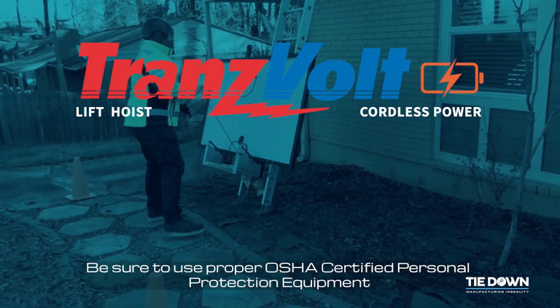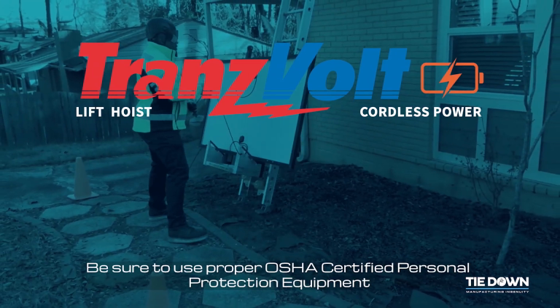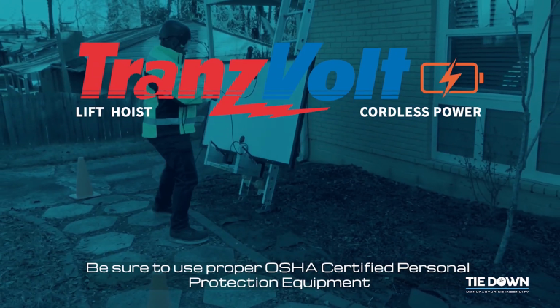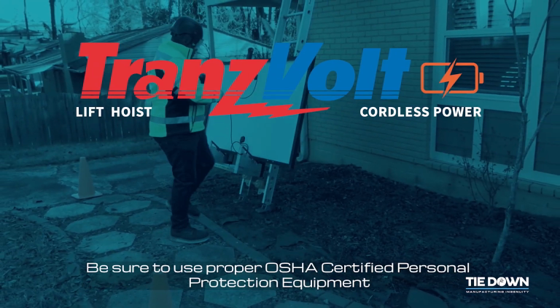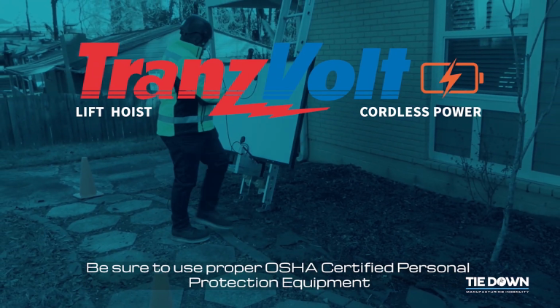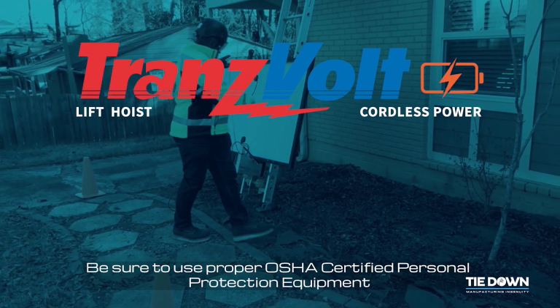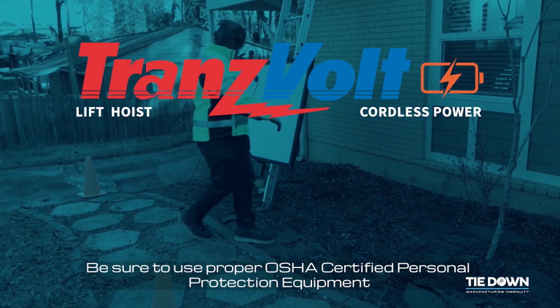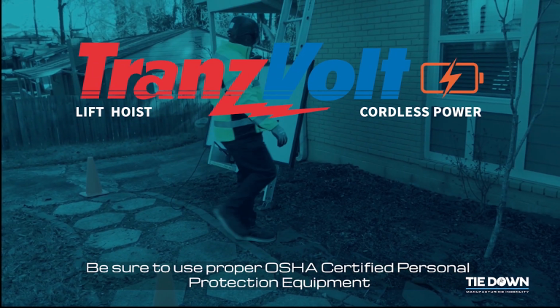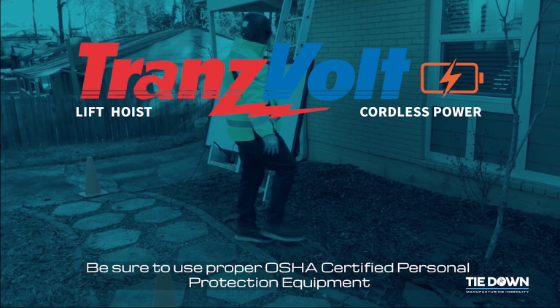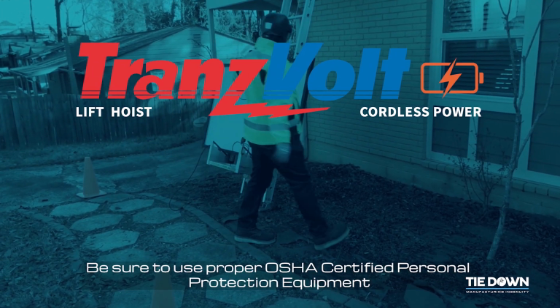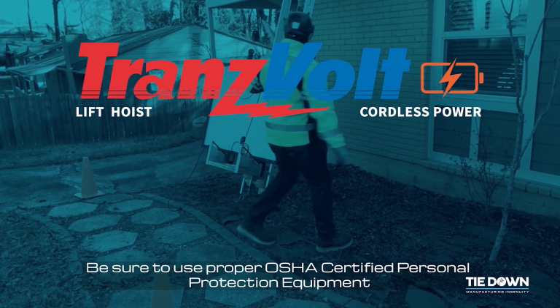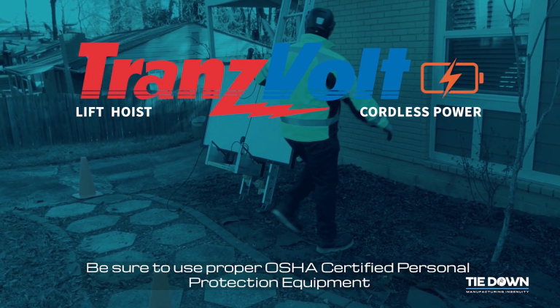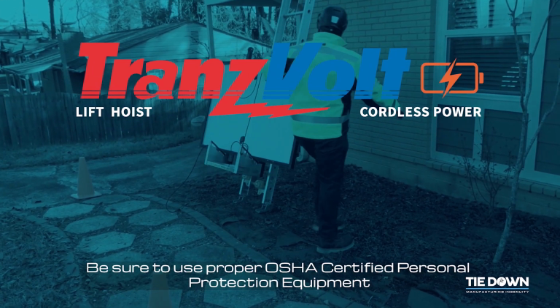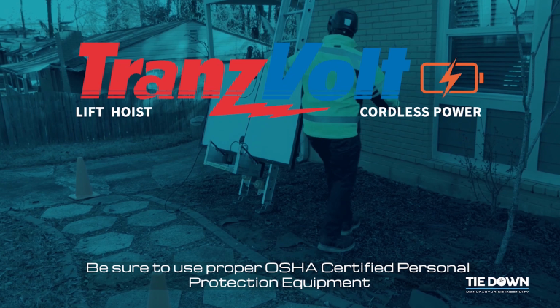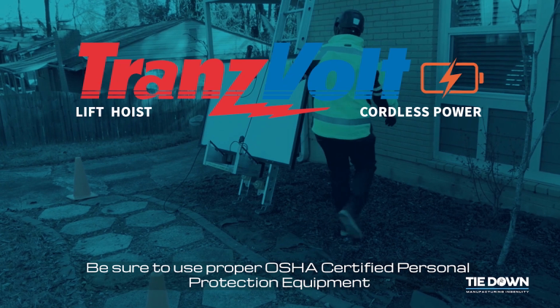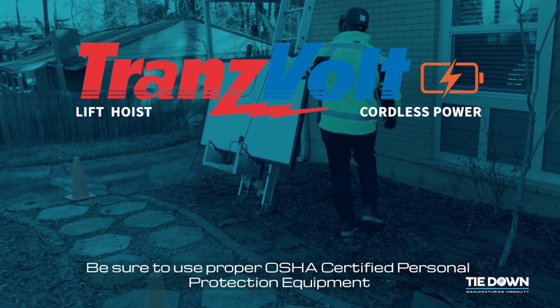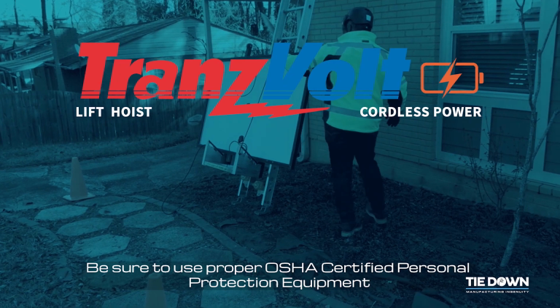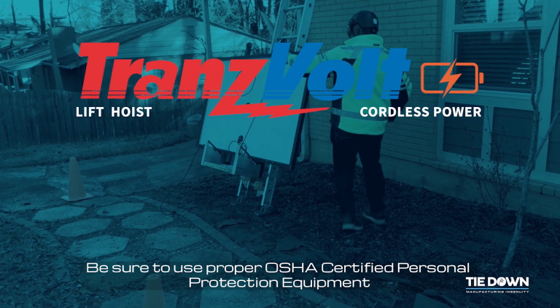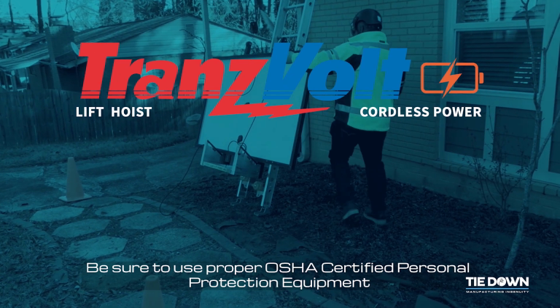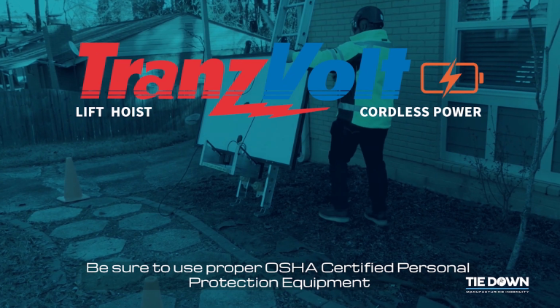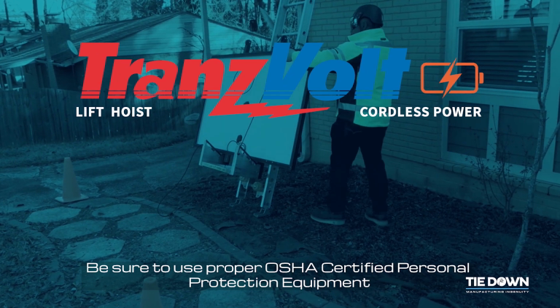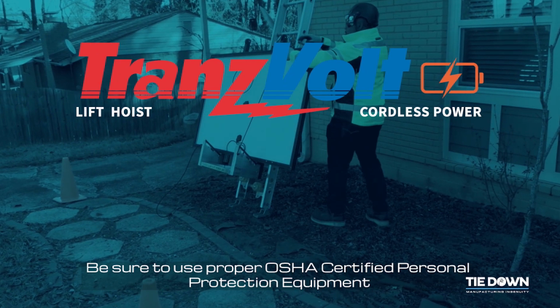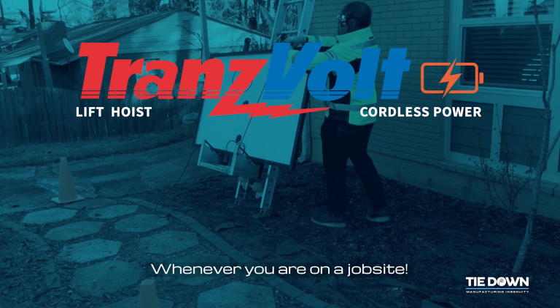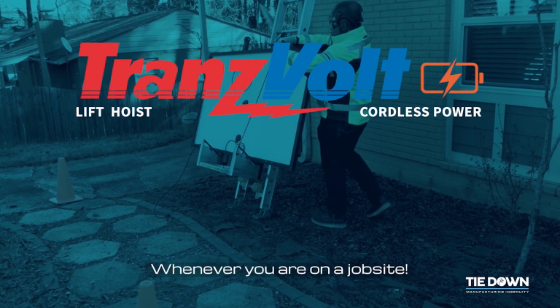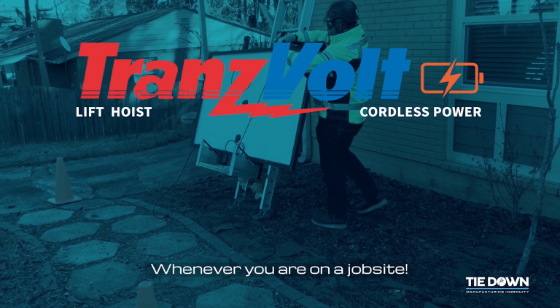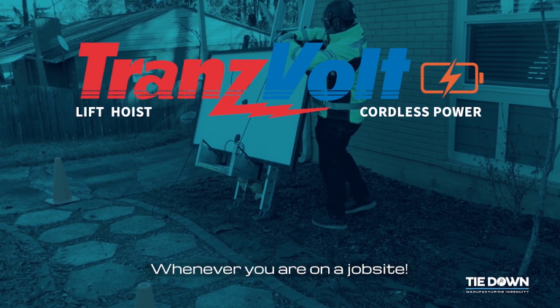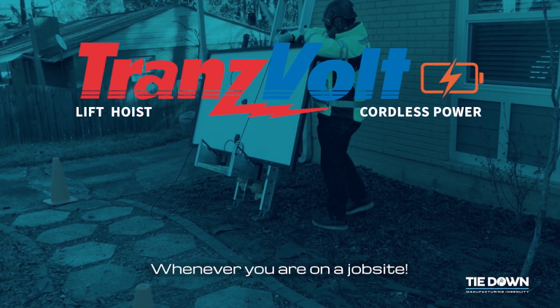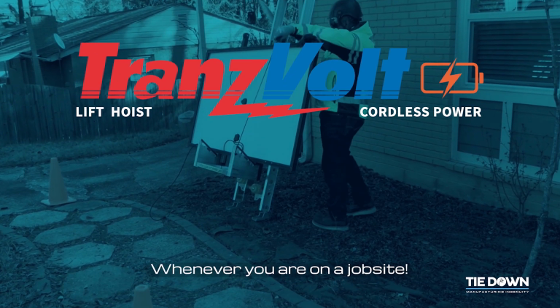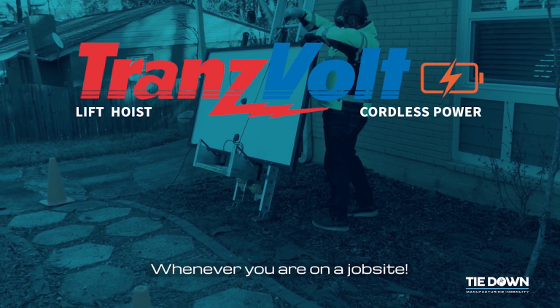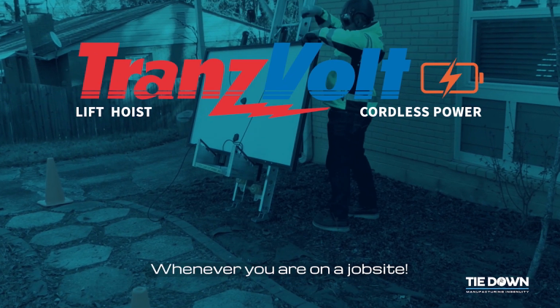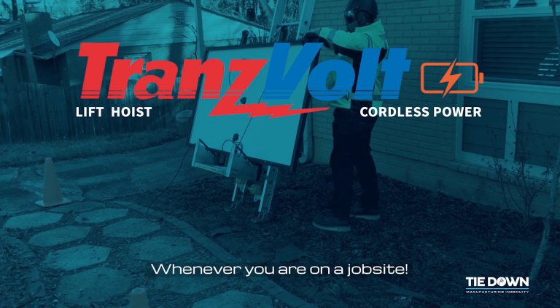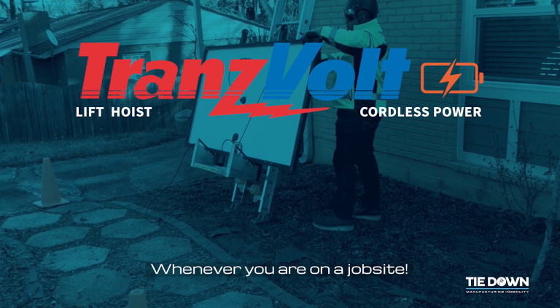Be sure to use proper OSHA certified personal protective equipment whenever you are on a job site.